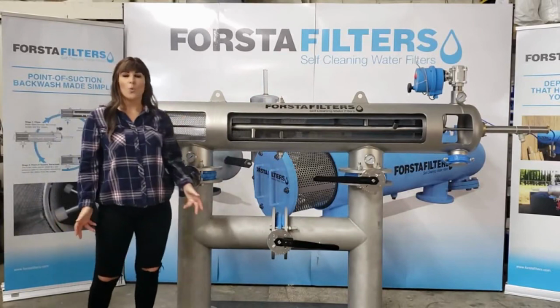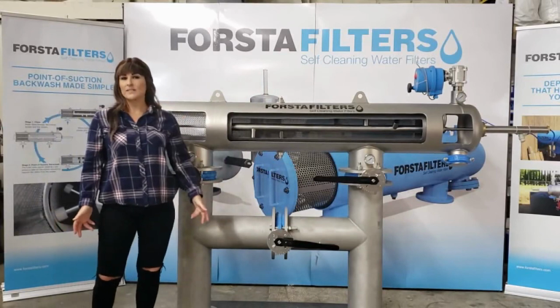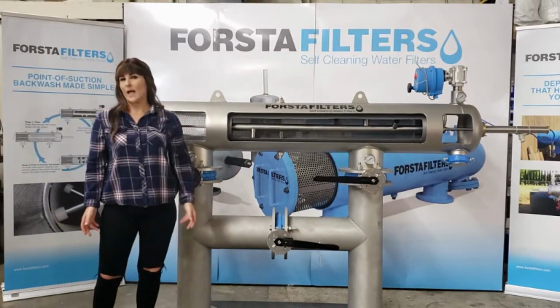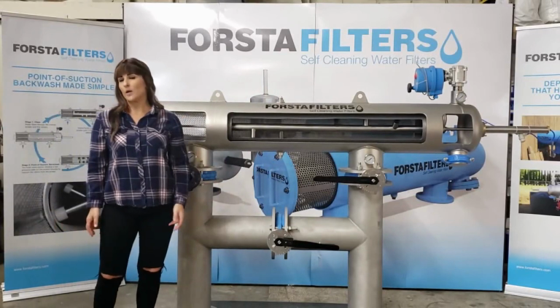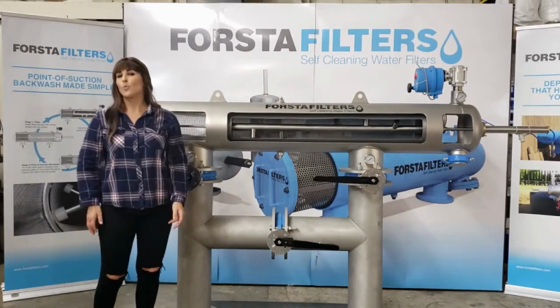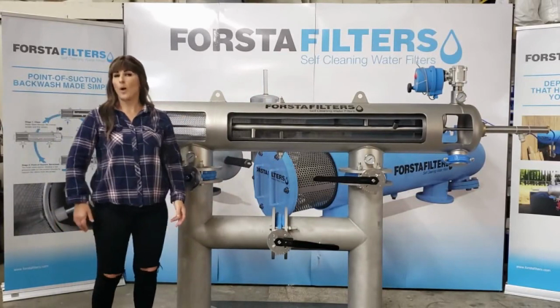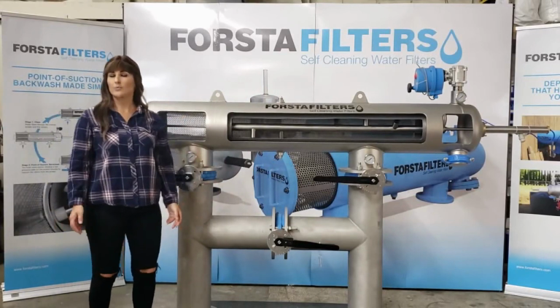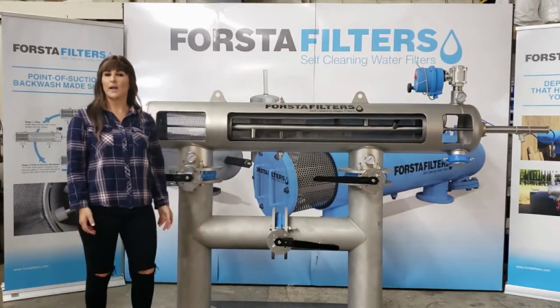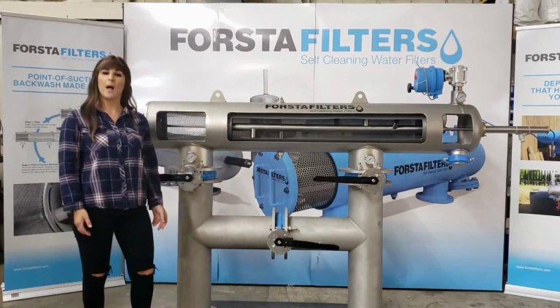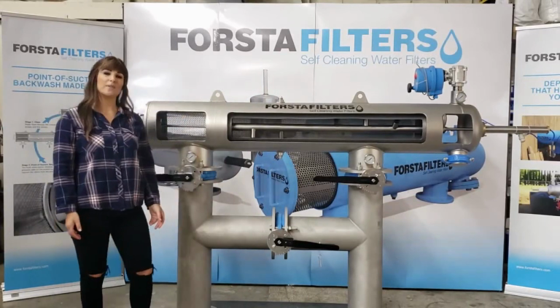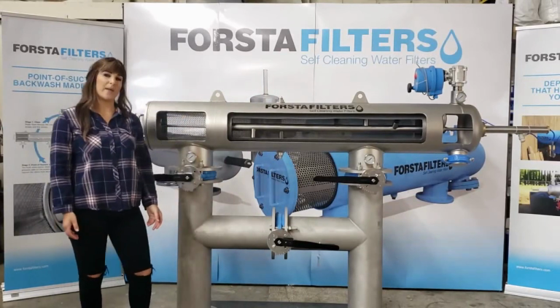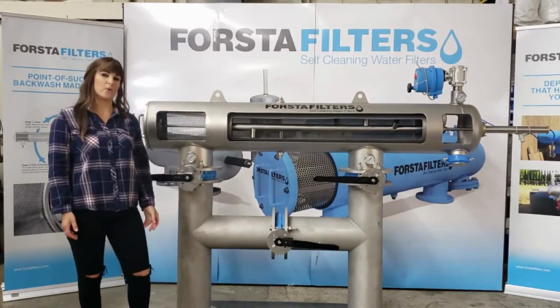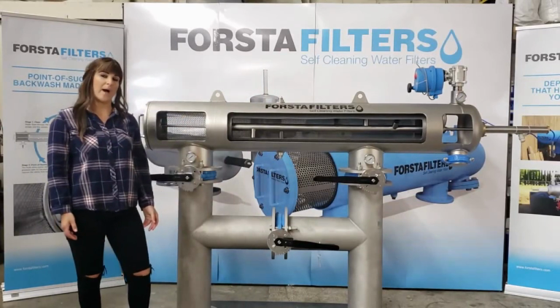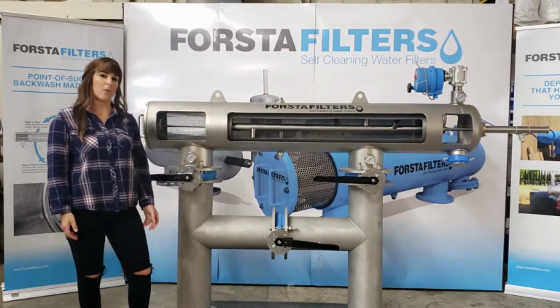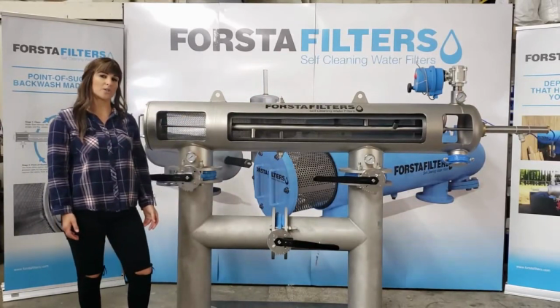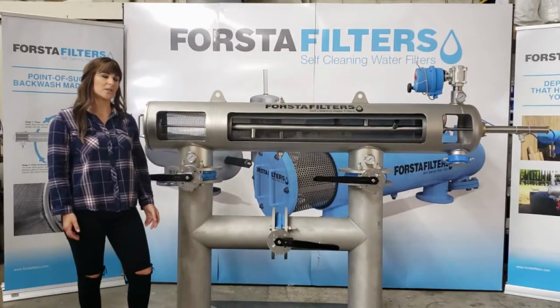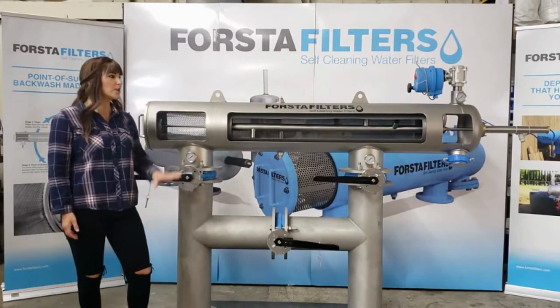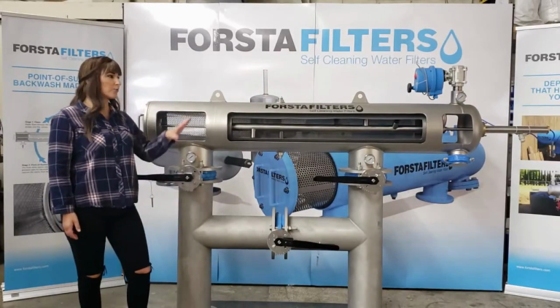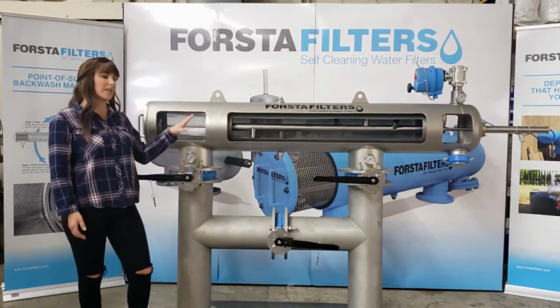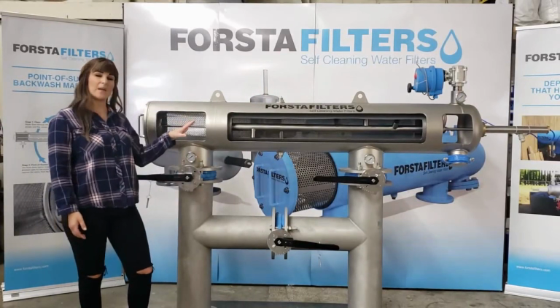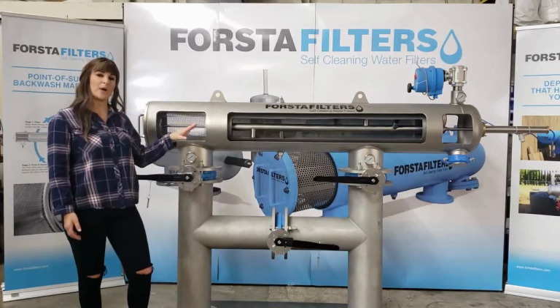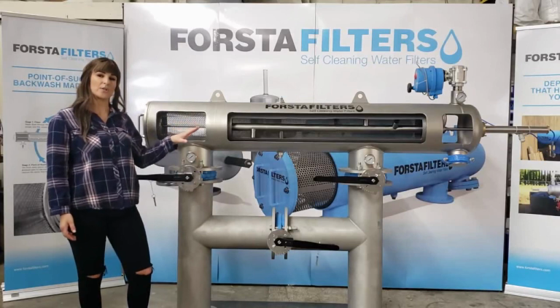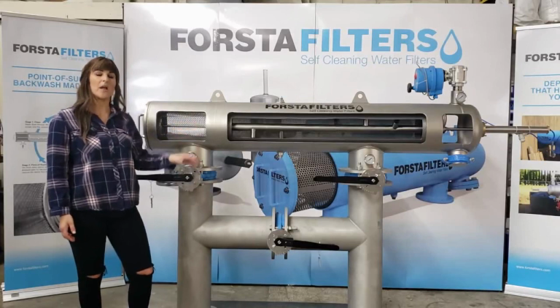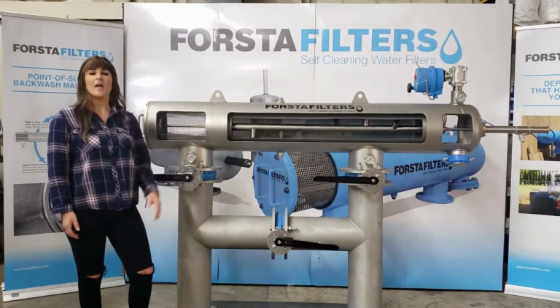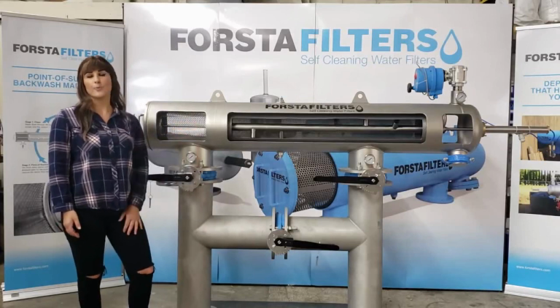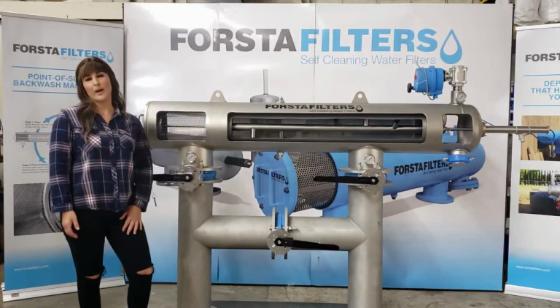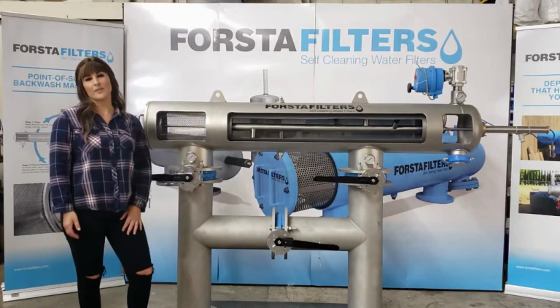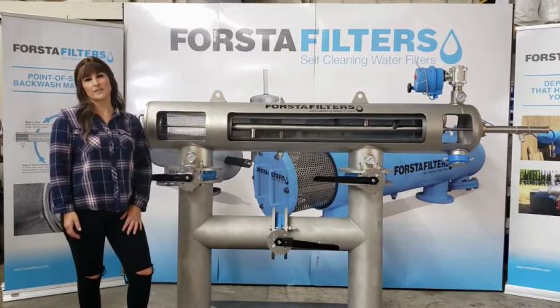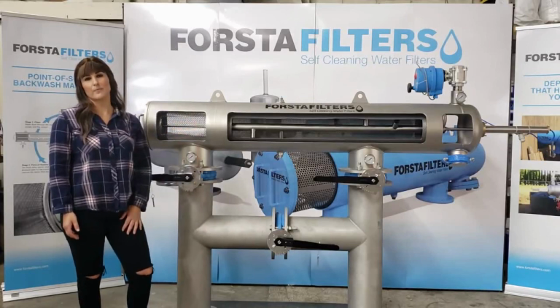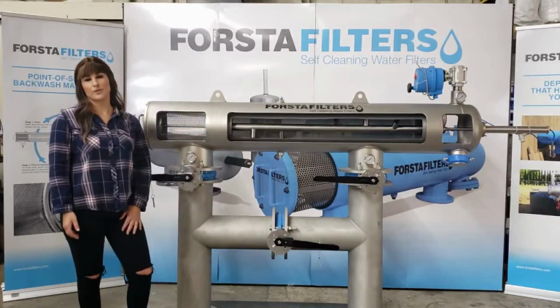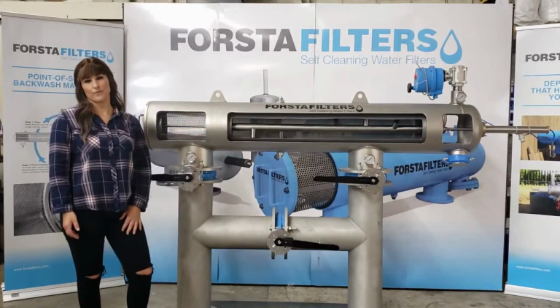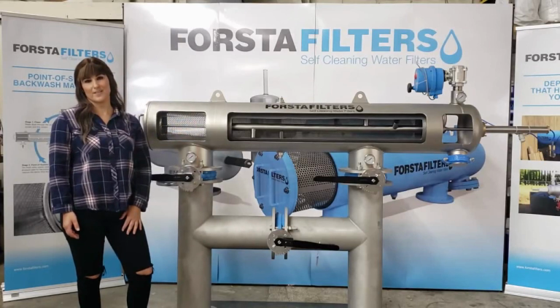Once again, we'll want to run a couple of manual backwashes to relieve any pressure and prepare the system for service.